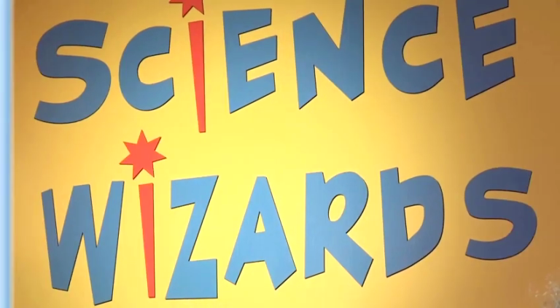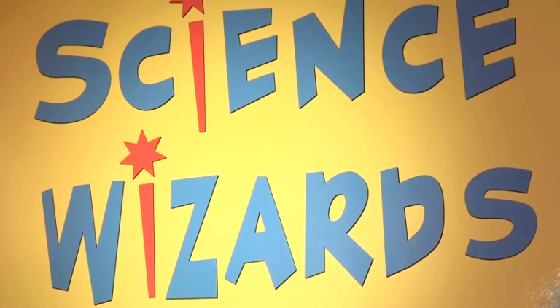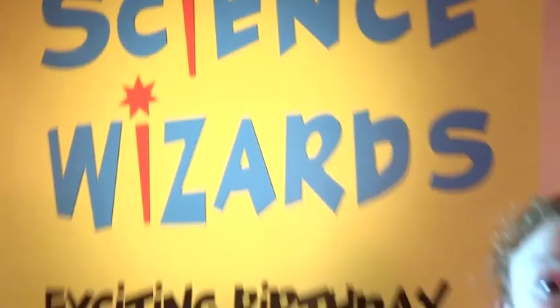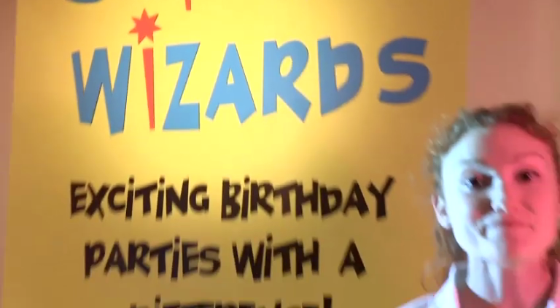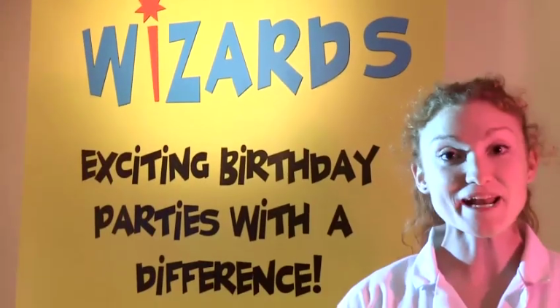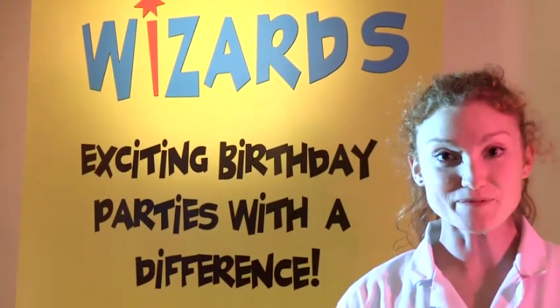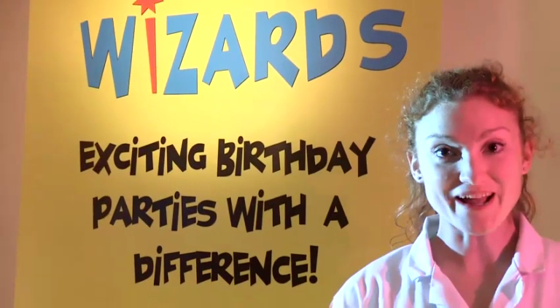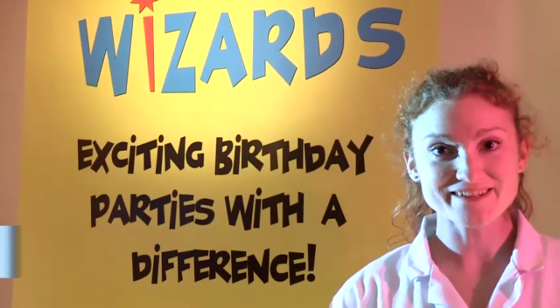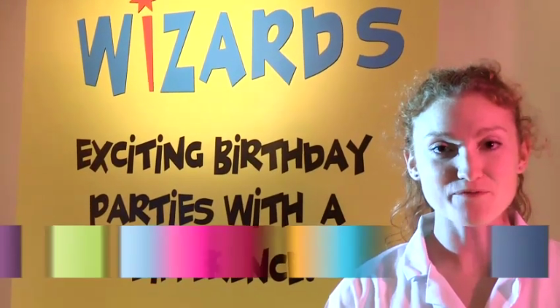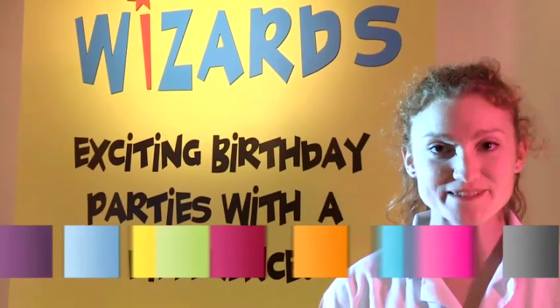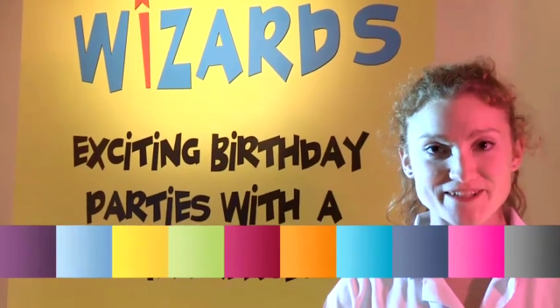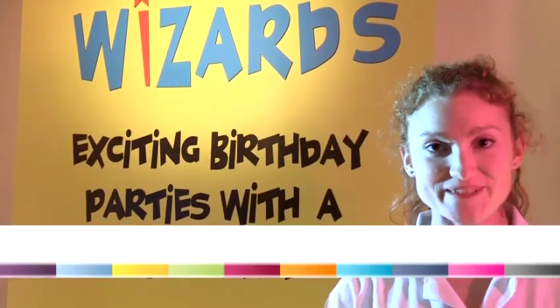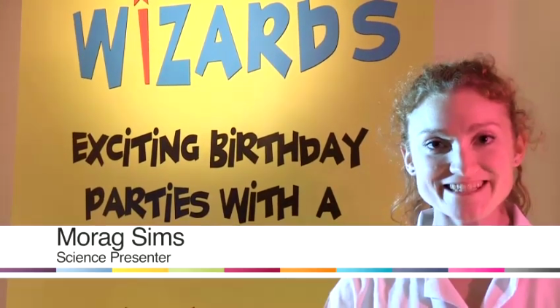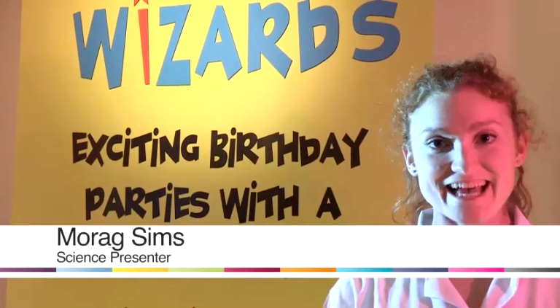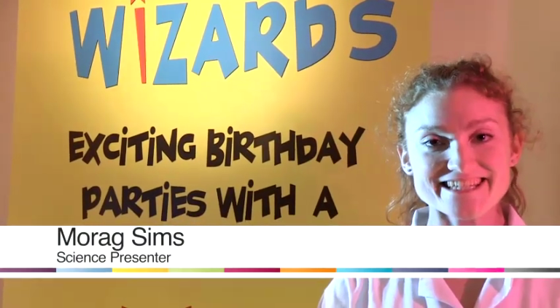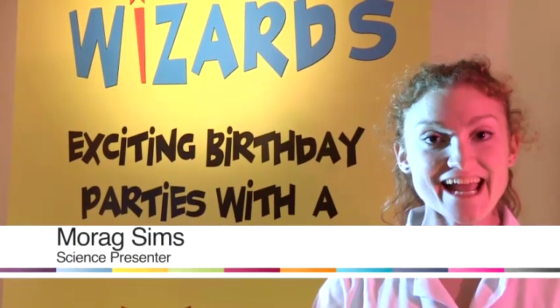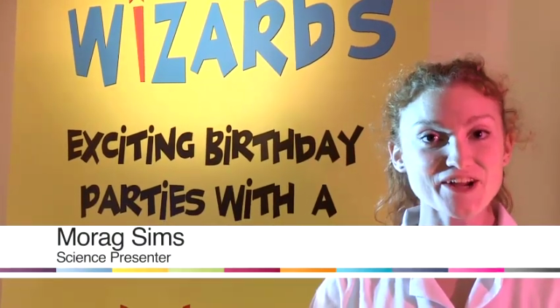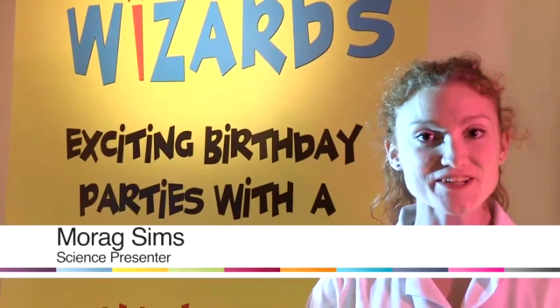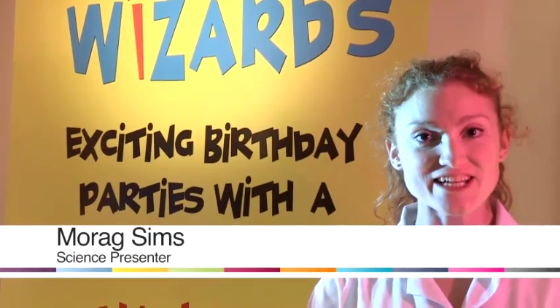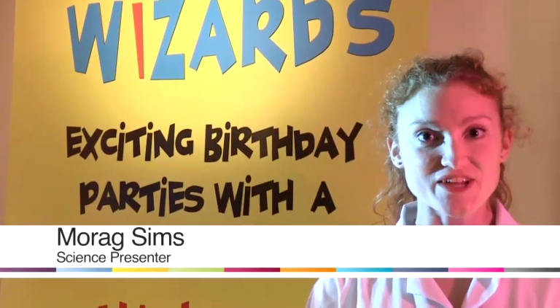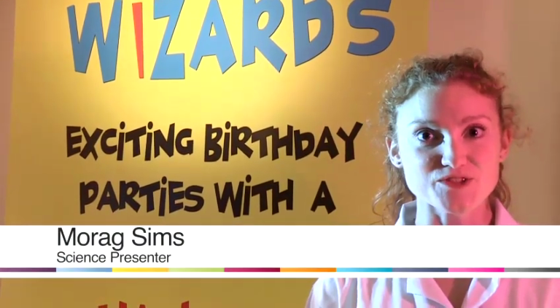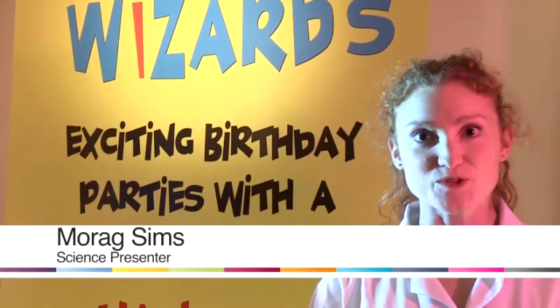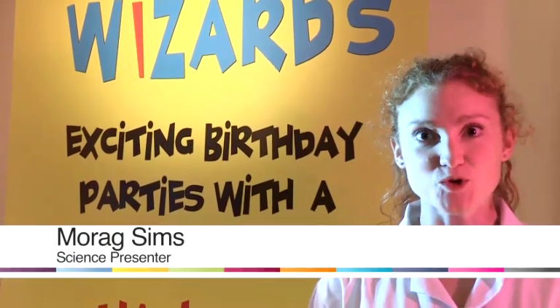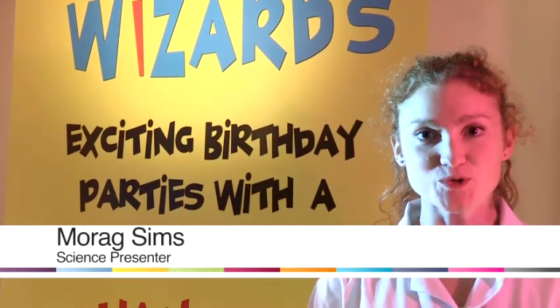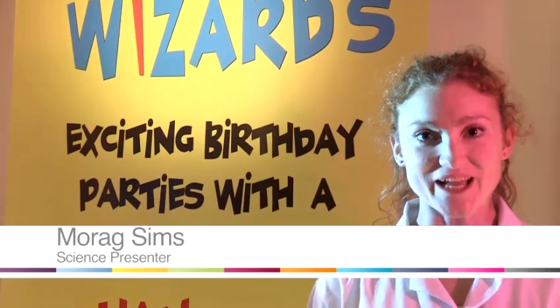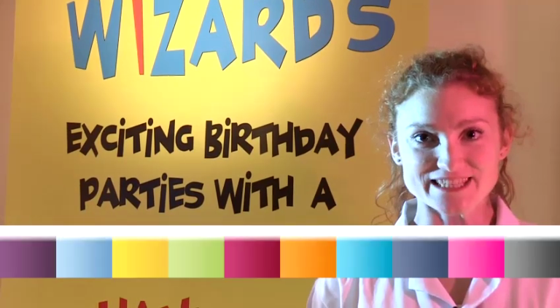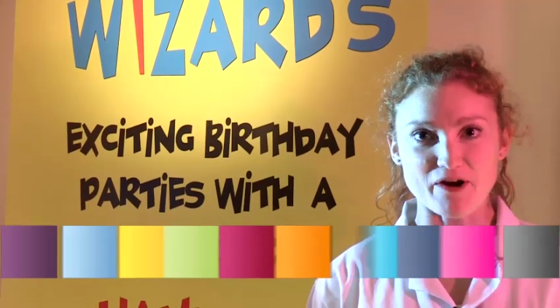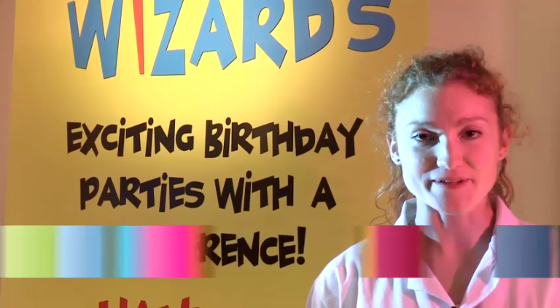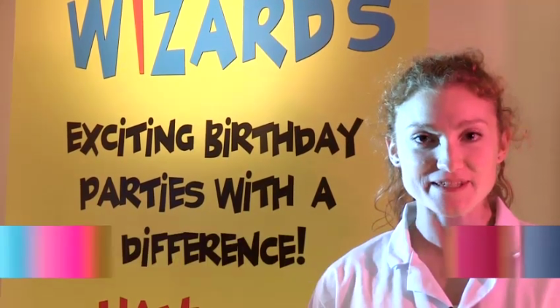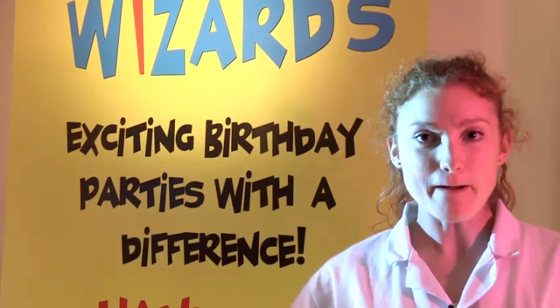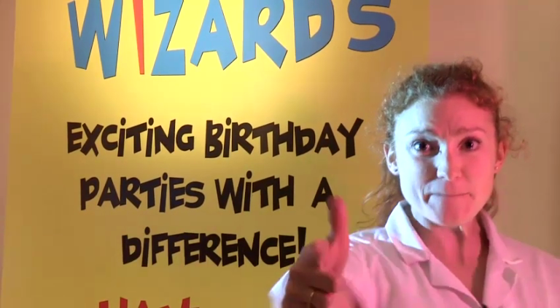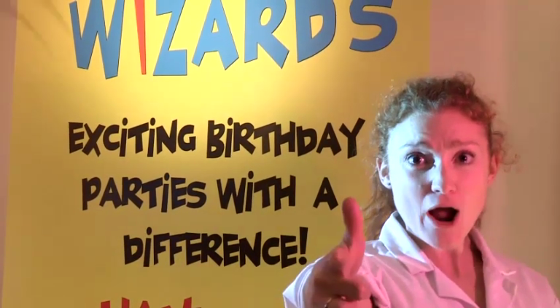Hi, my name is Morag. I'm from Science Wizards and today I'm going to teach you how to do some cool experiments!